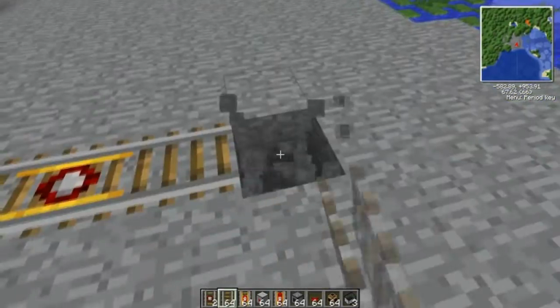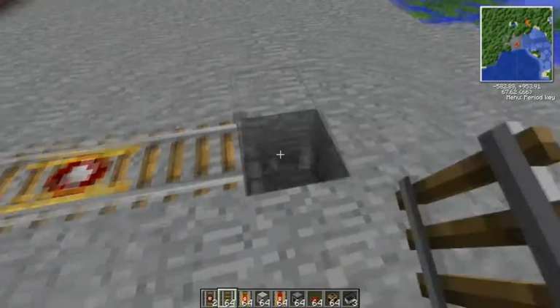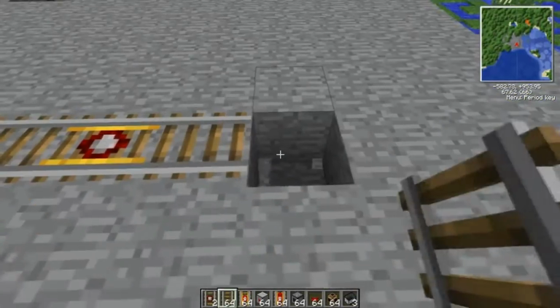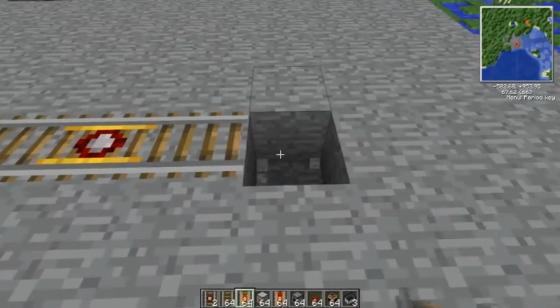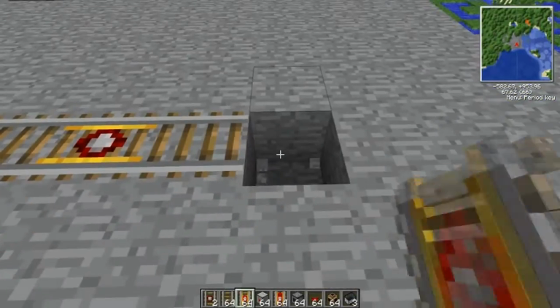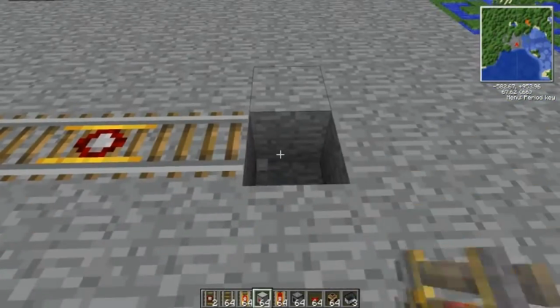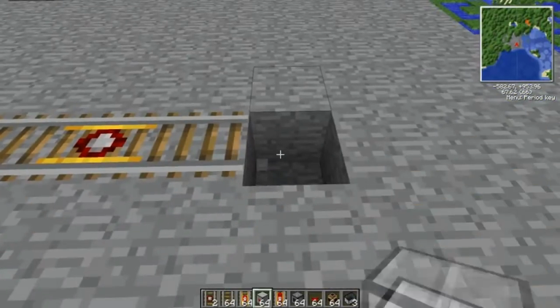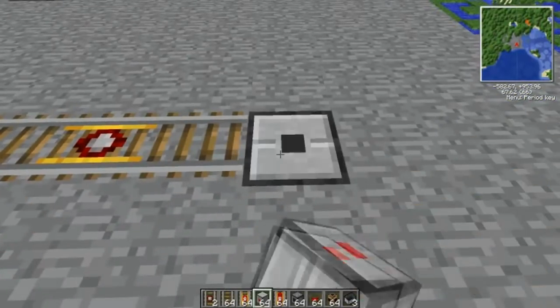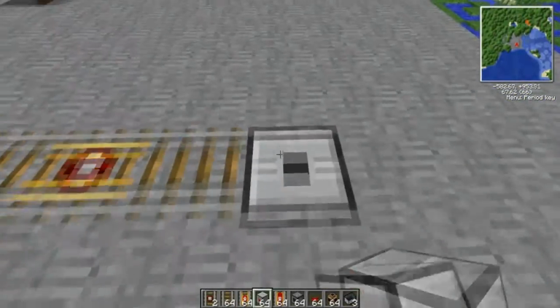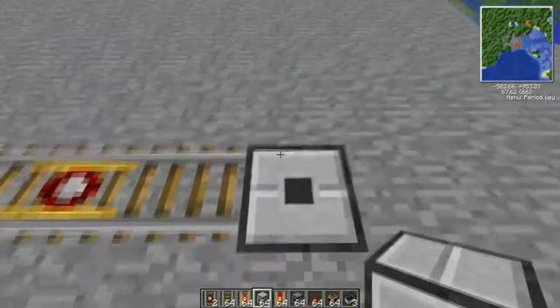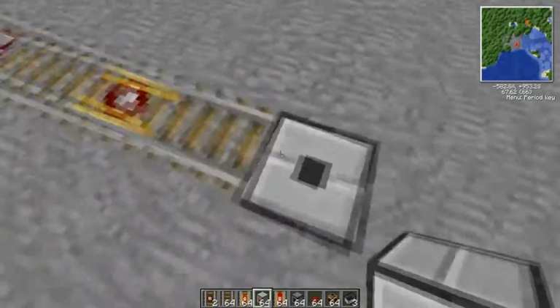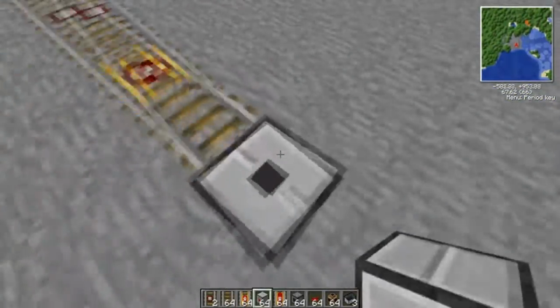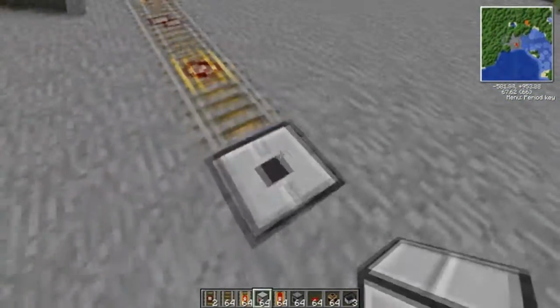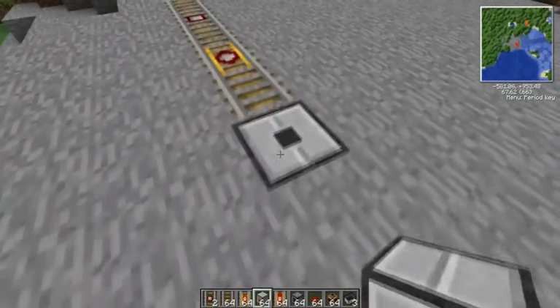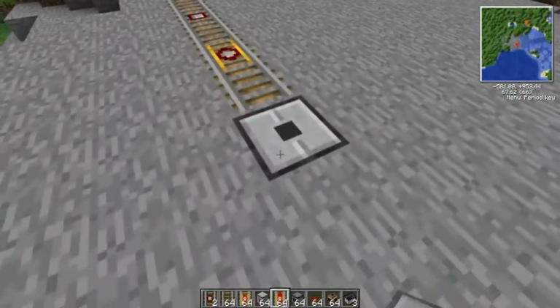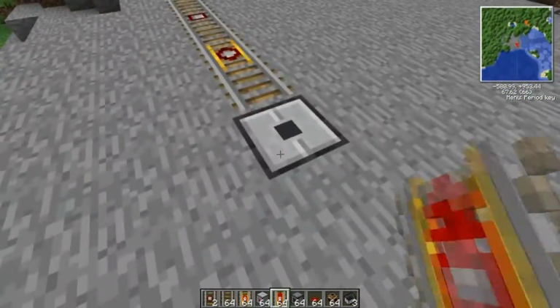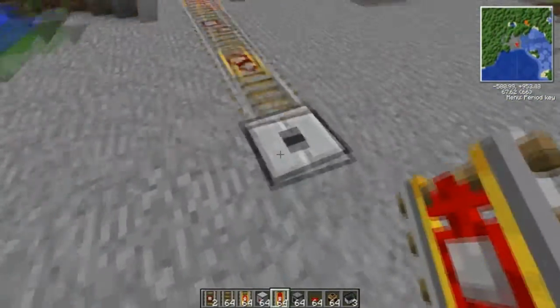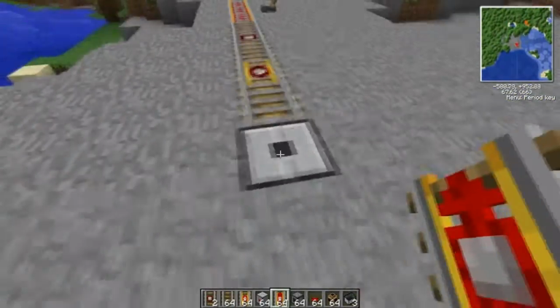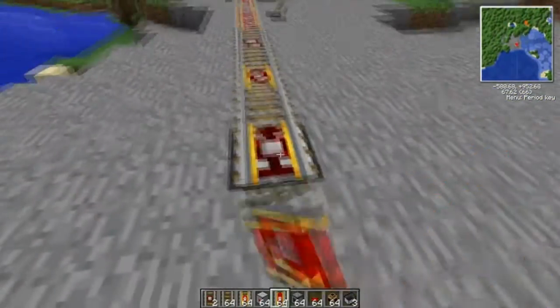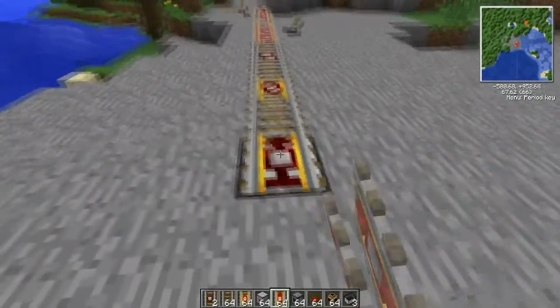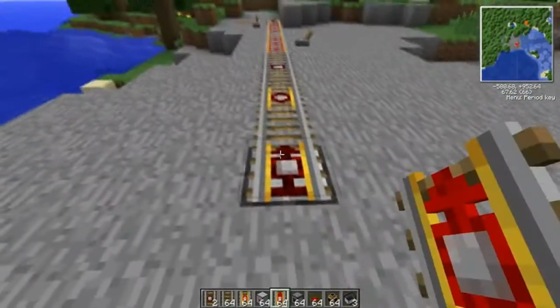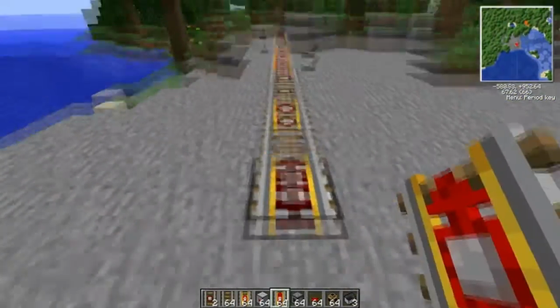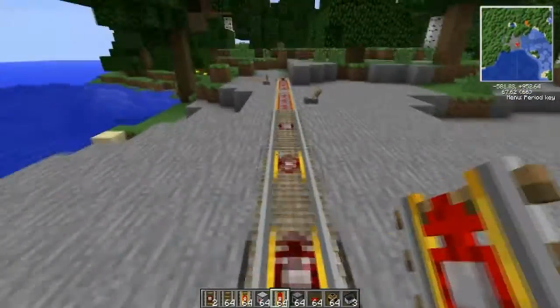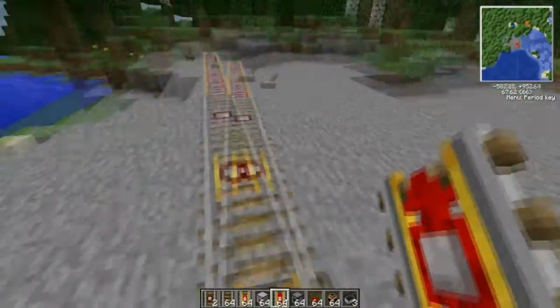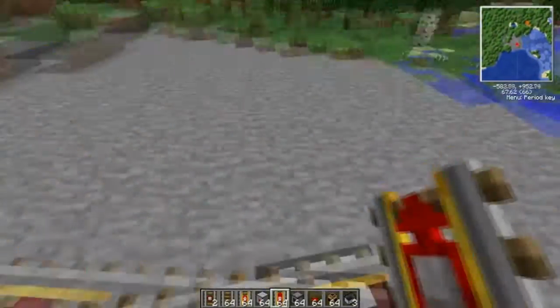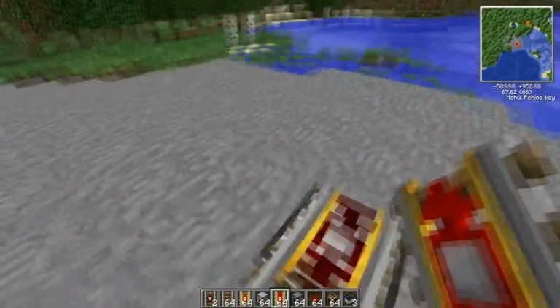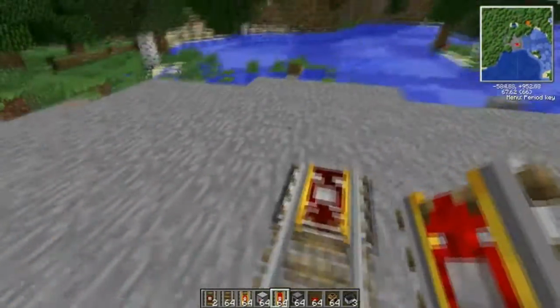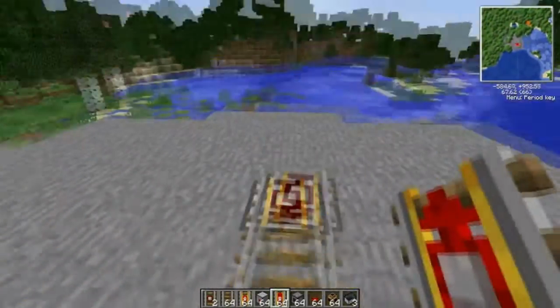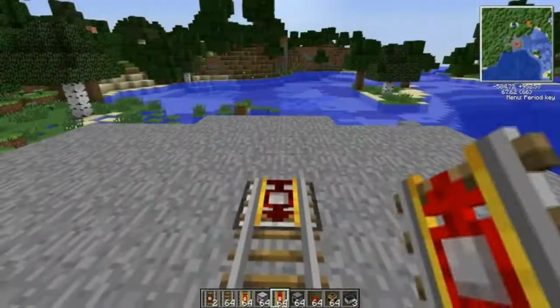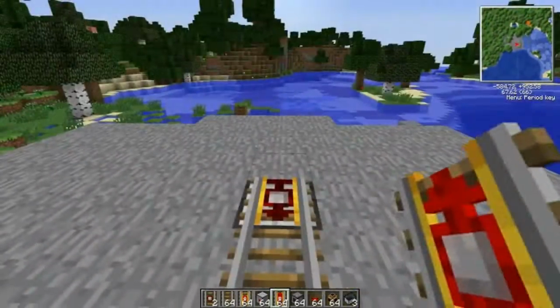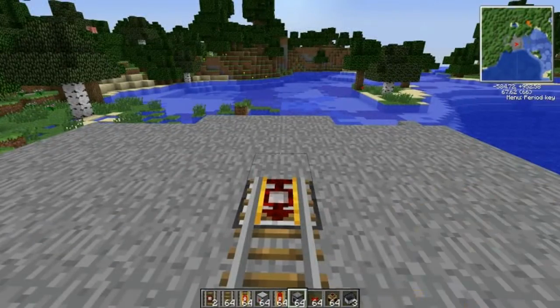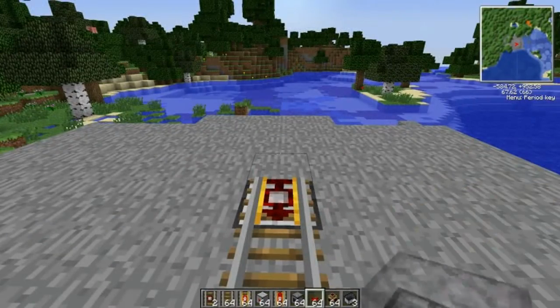Dig down a block here, place the player detector facing upward, and a boarding track on top of that facing the direction you want to travel.